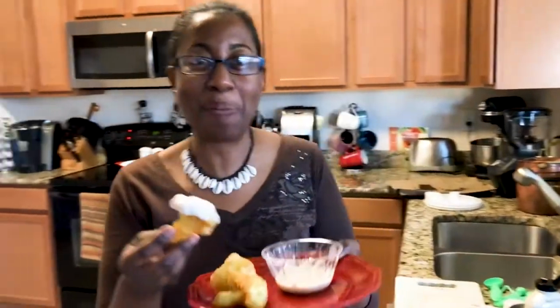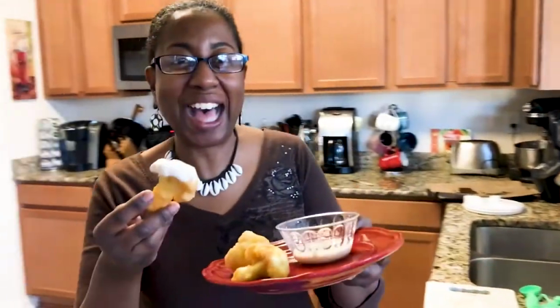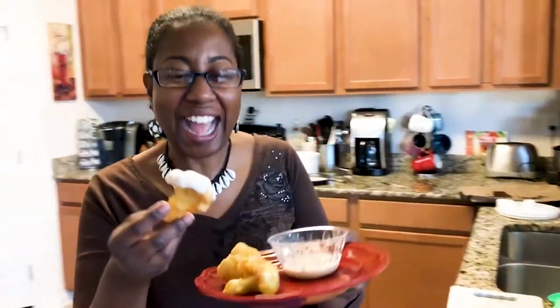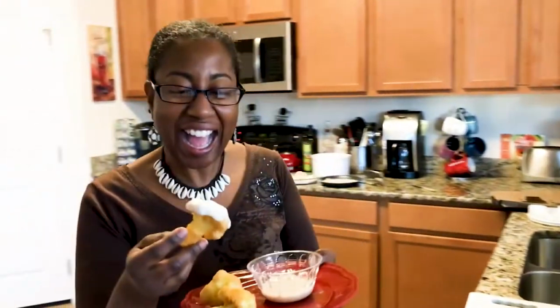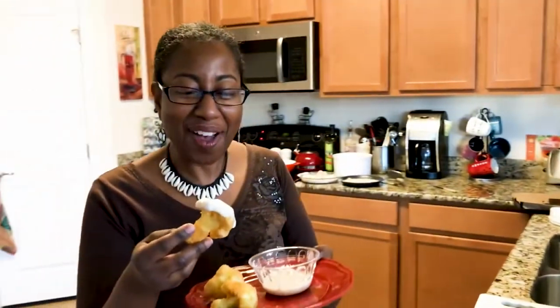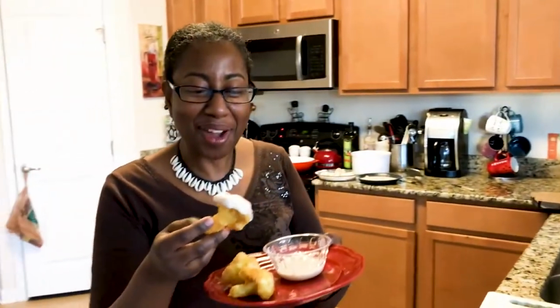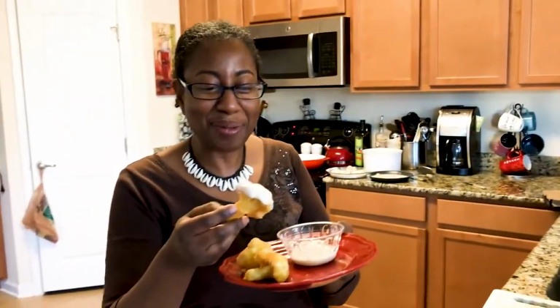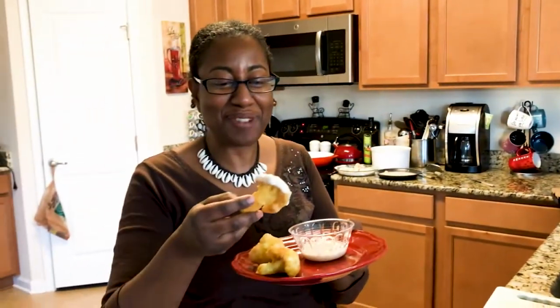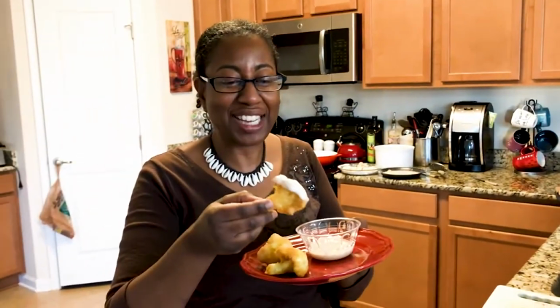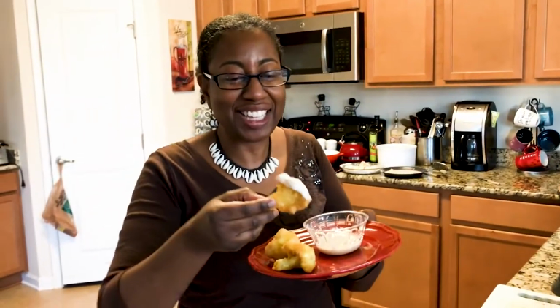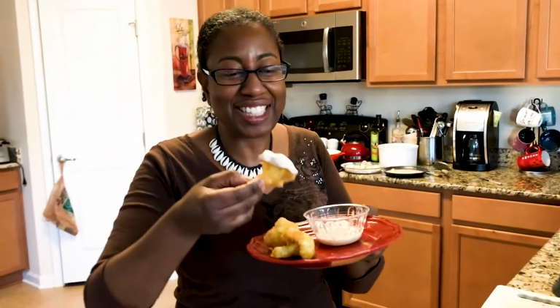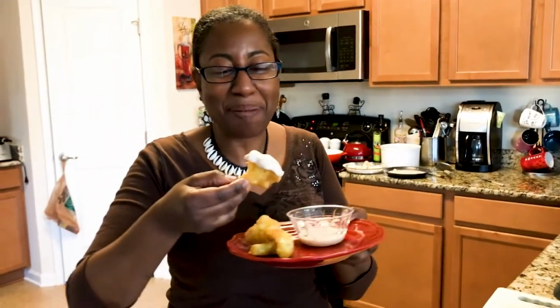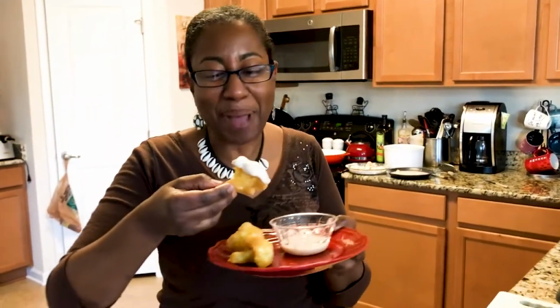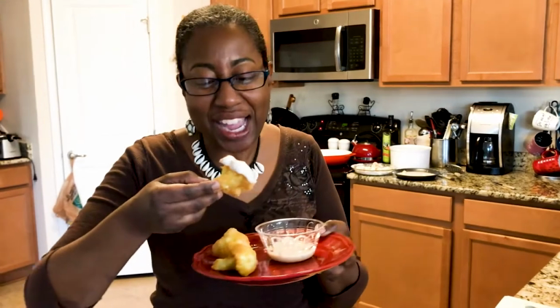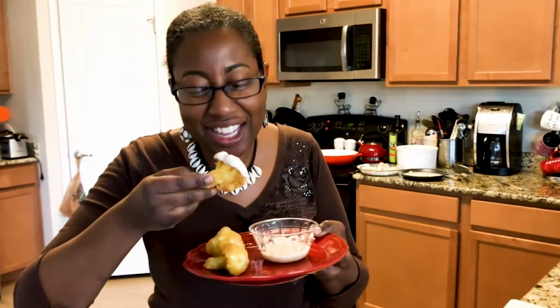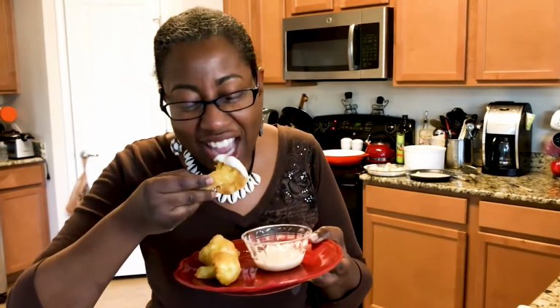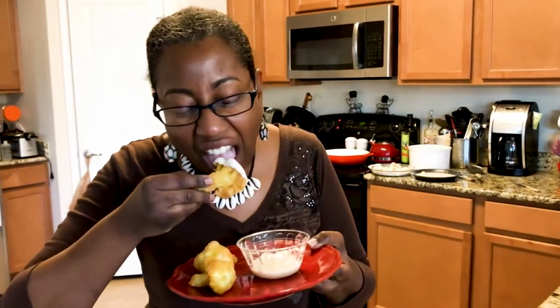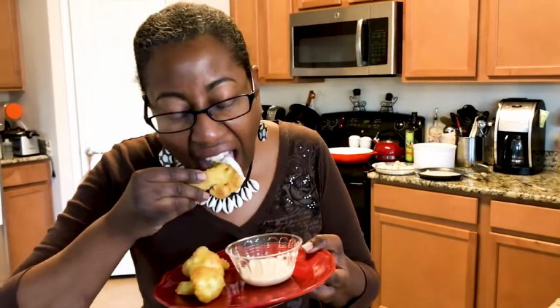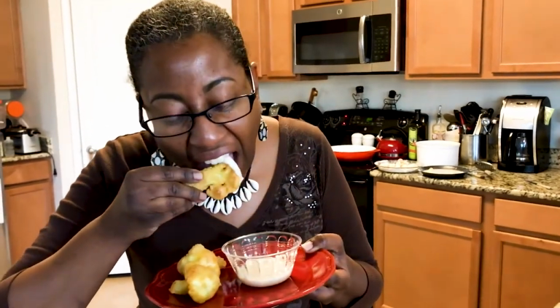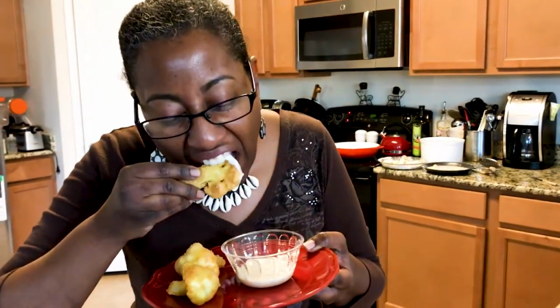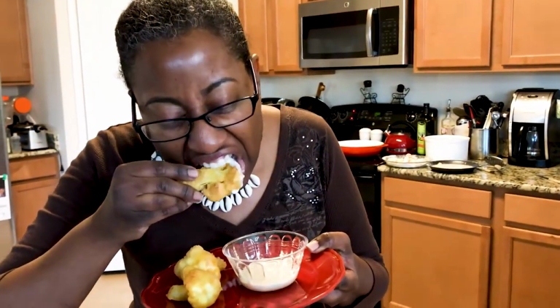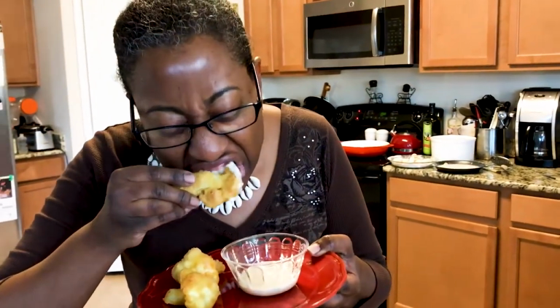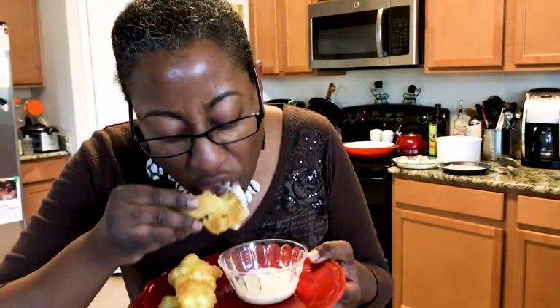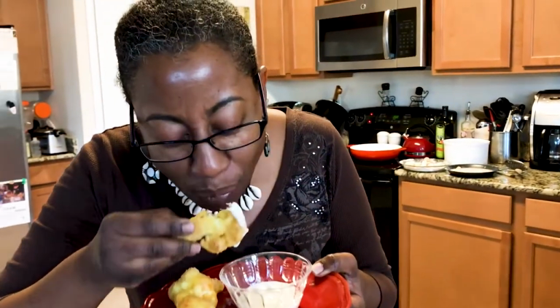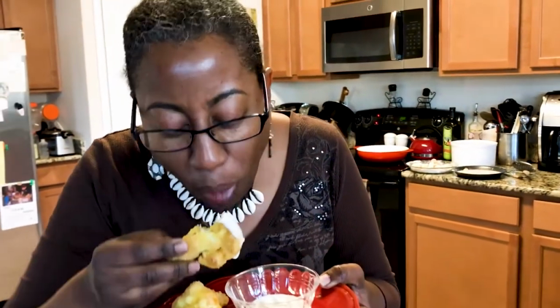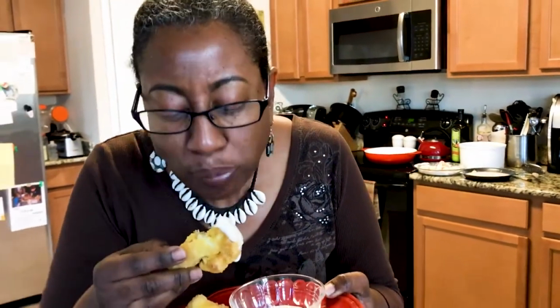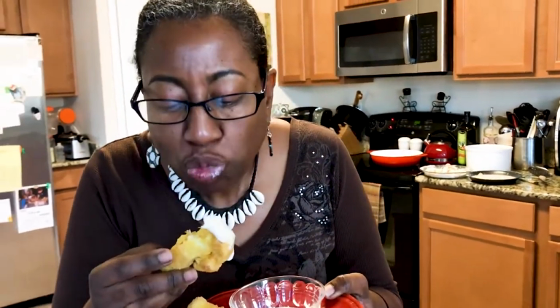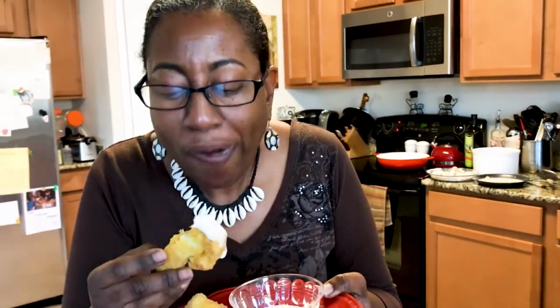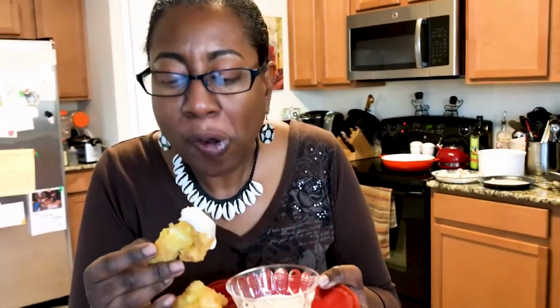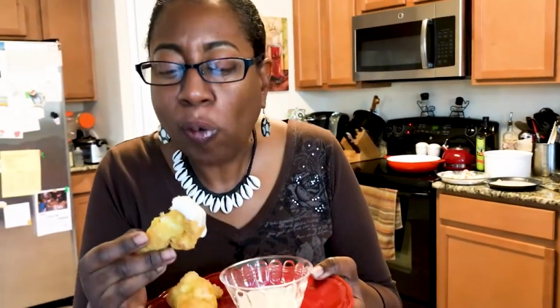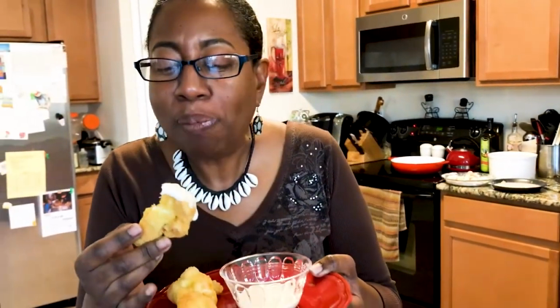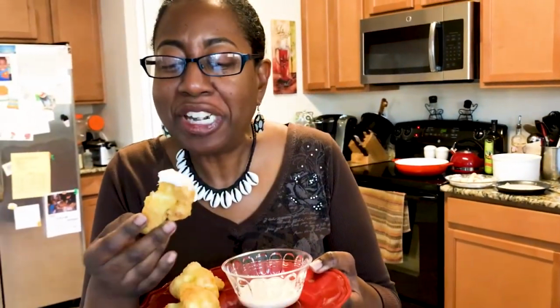Pot out. Are we ready? Let's get a bite. Oh man!